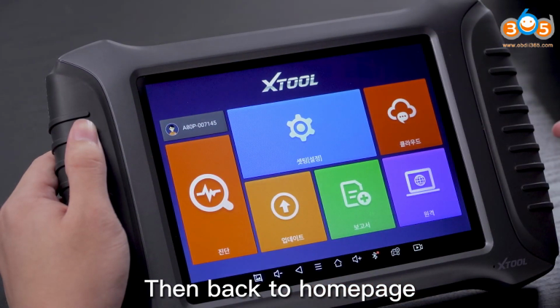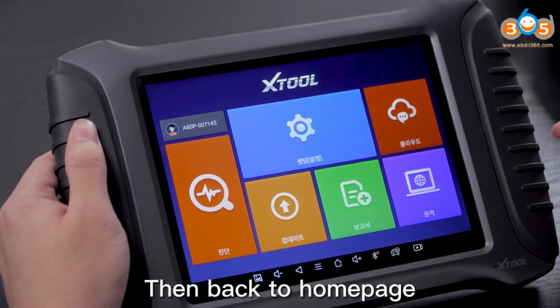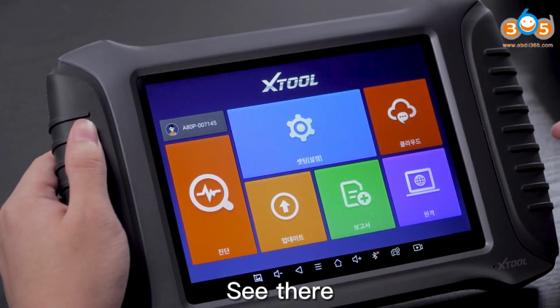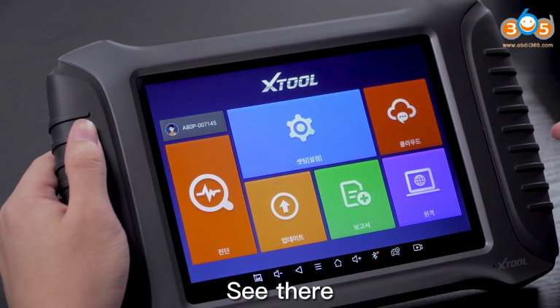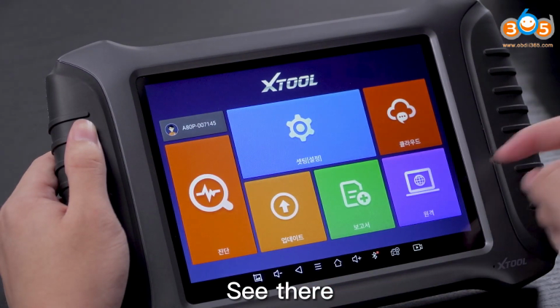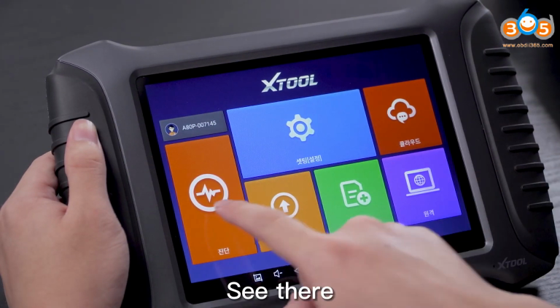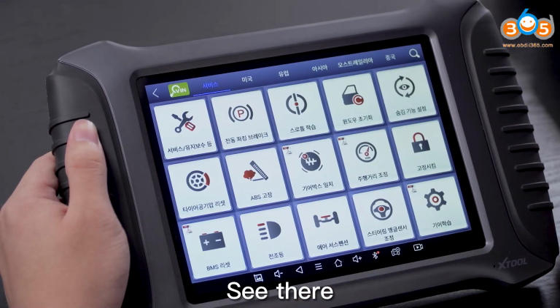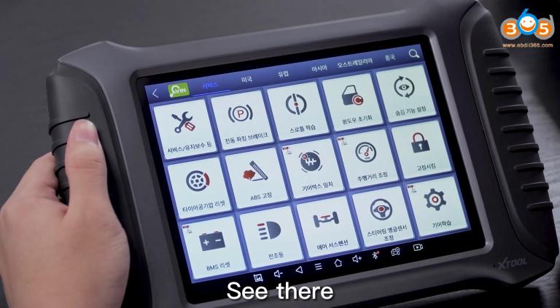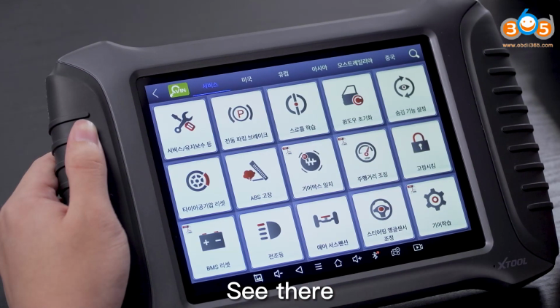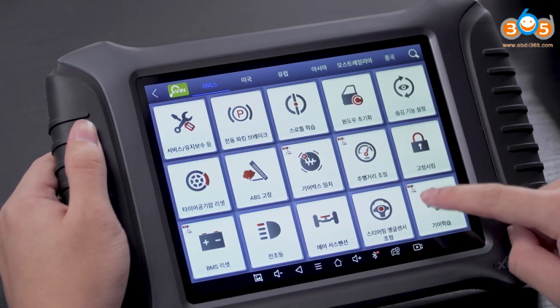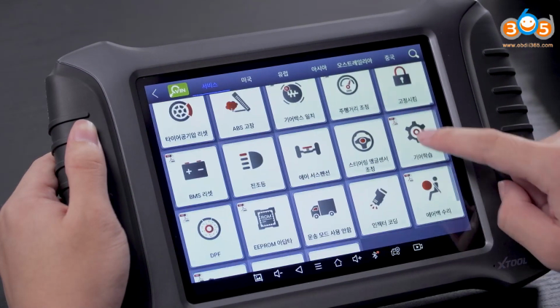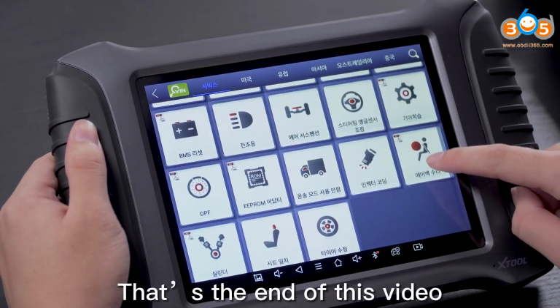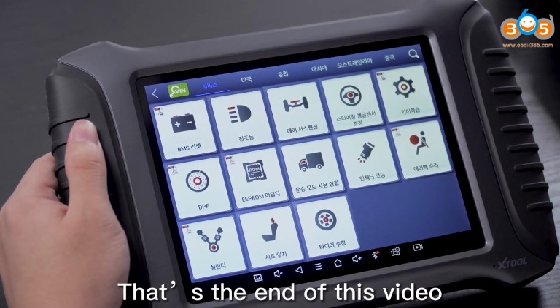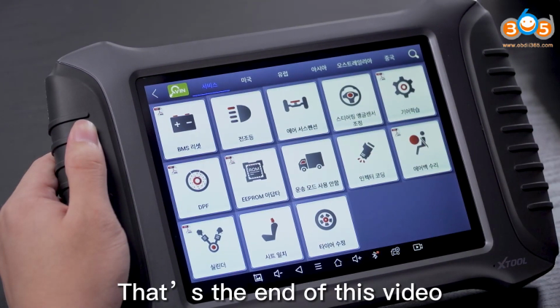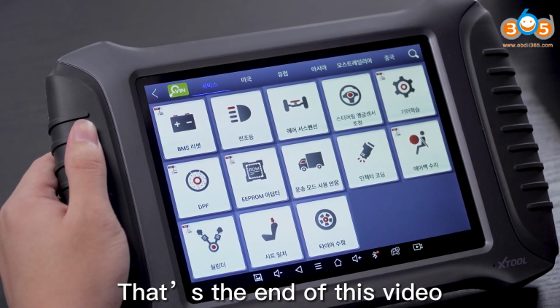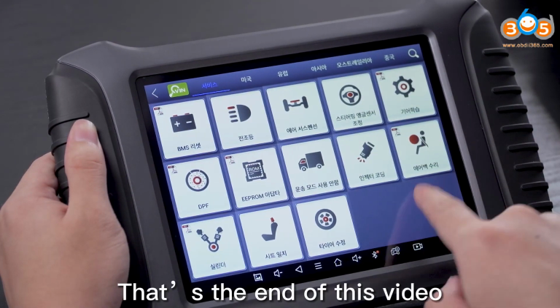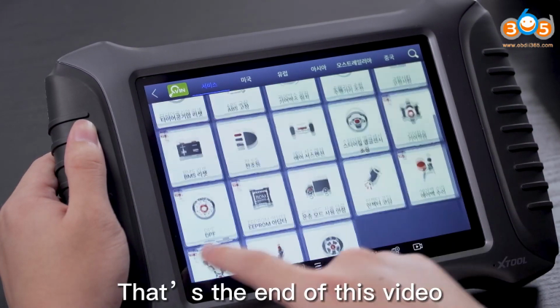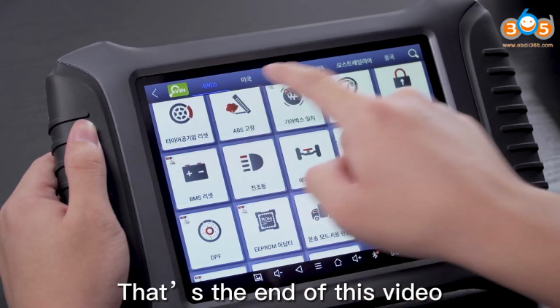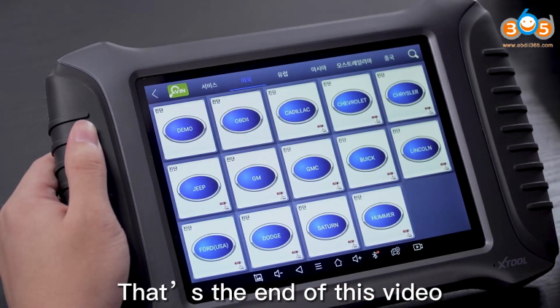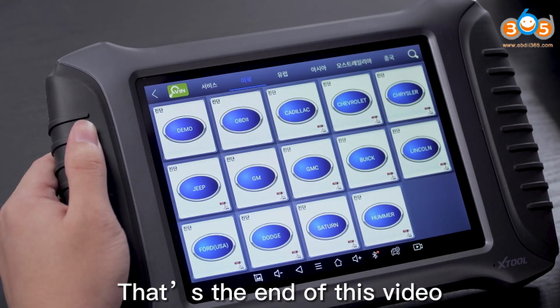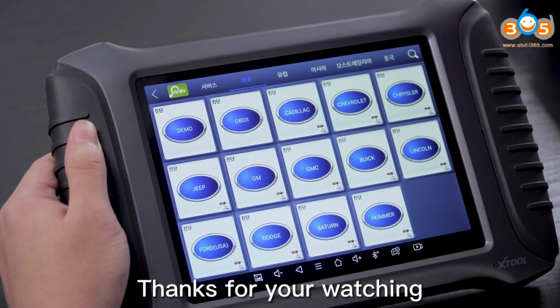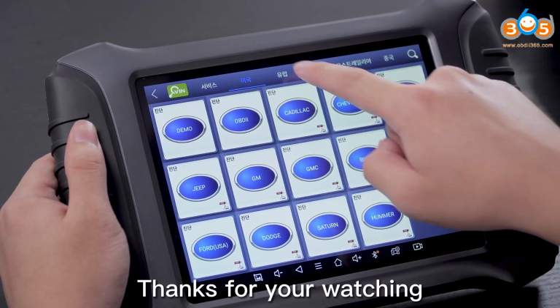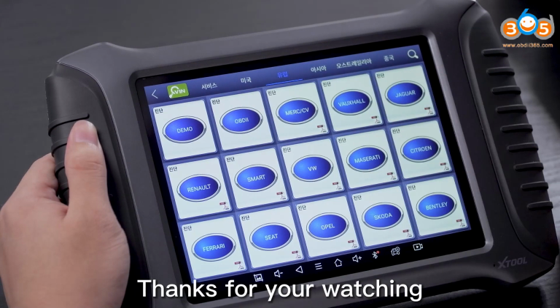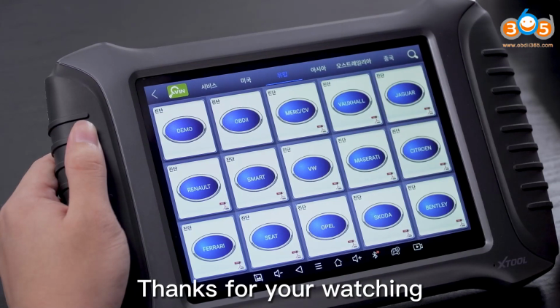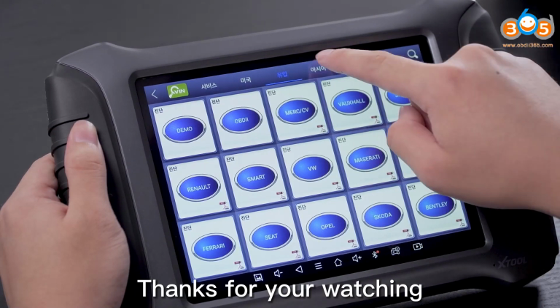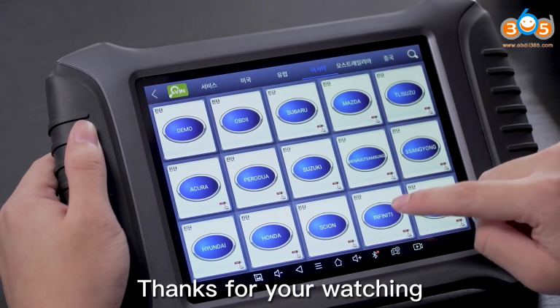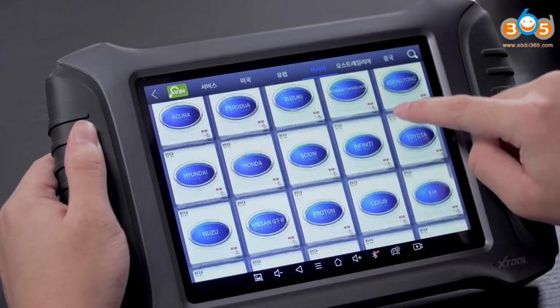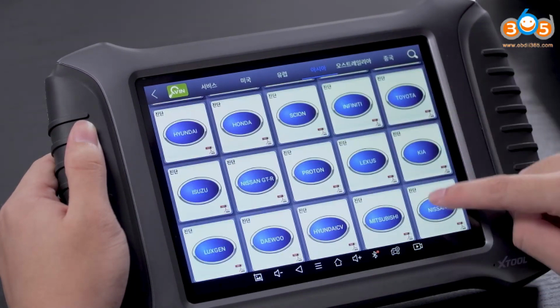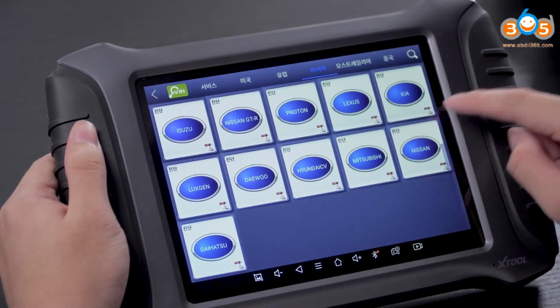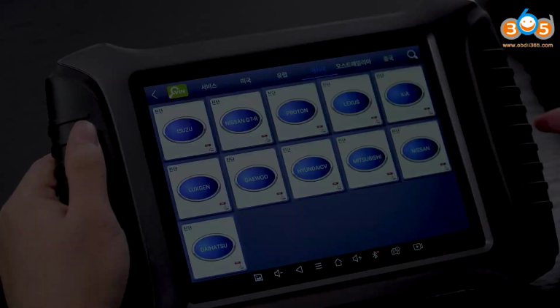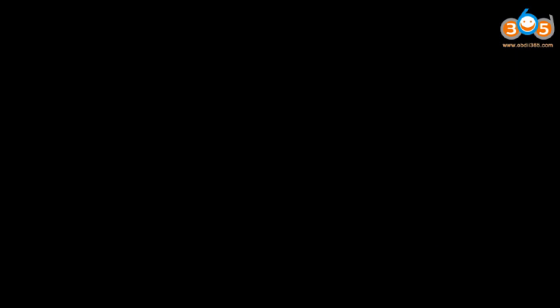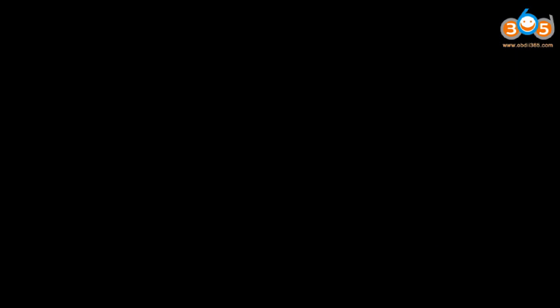See there. That's the end of this video. Thanks for watching. See you next time. Bye-bye.